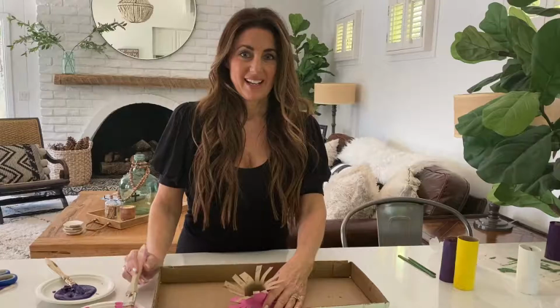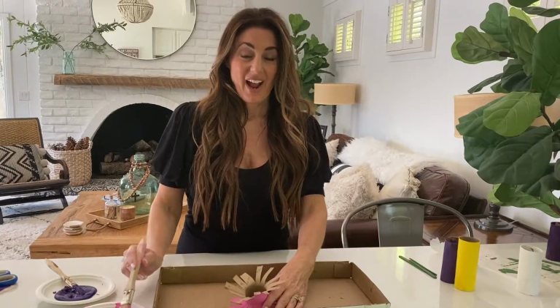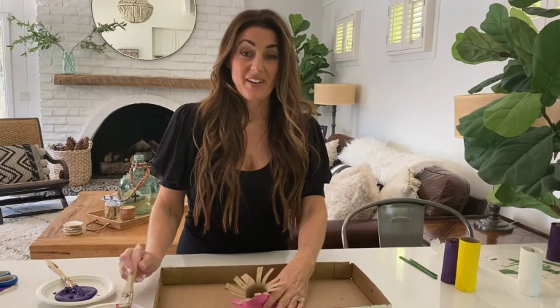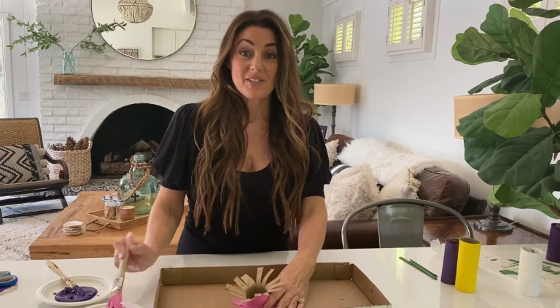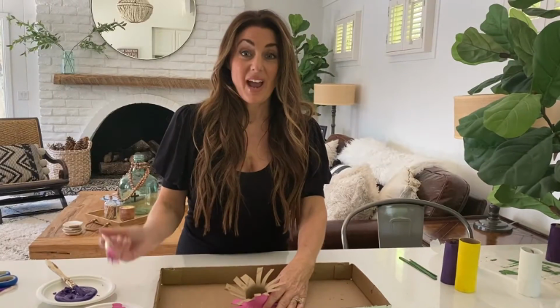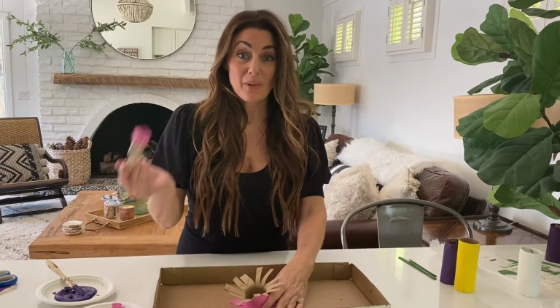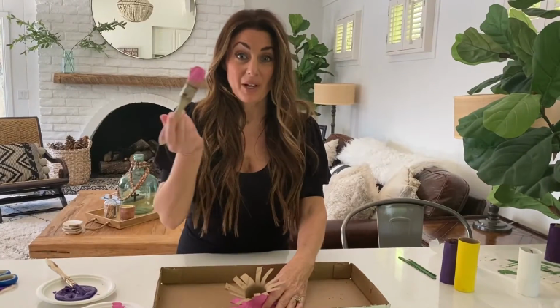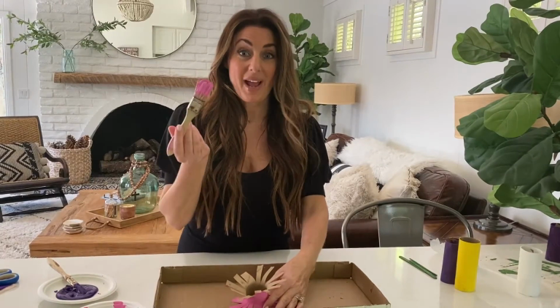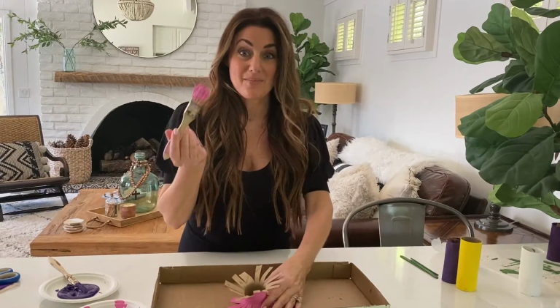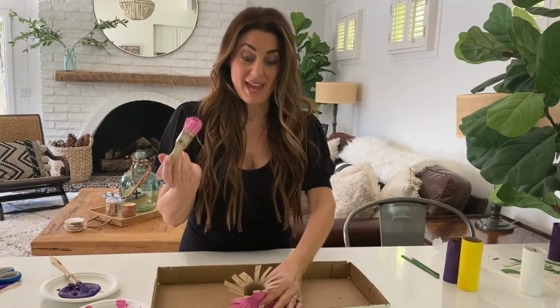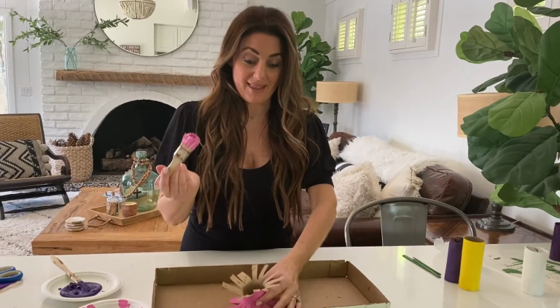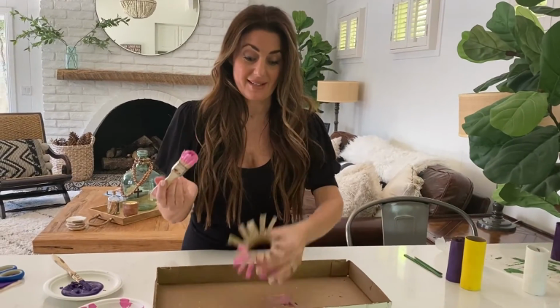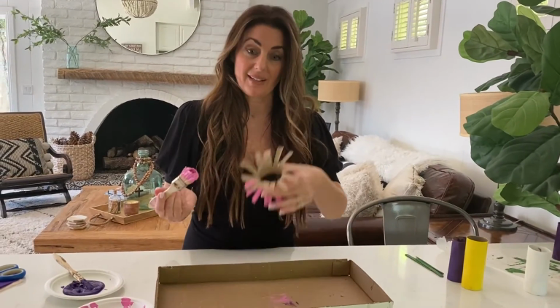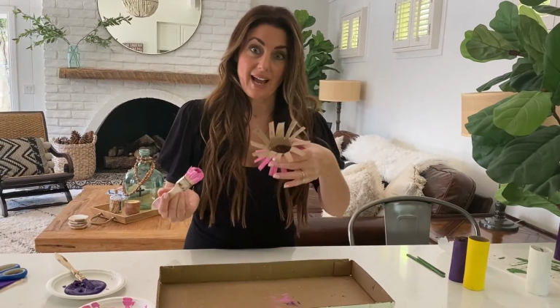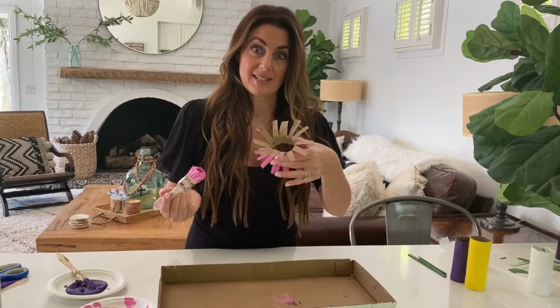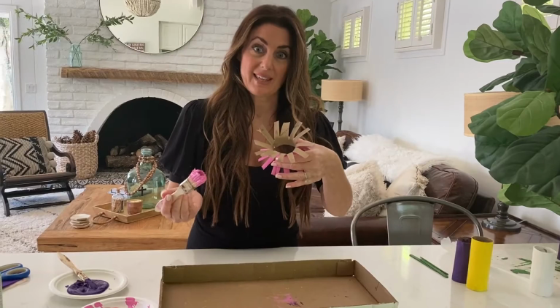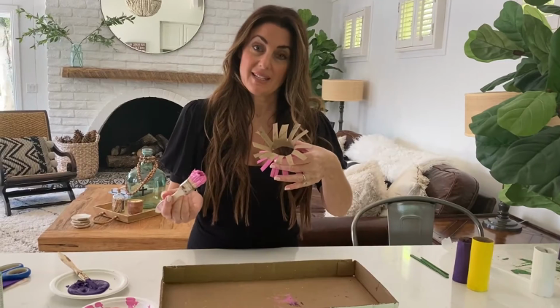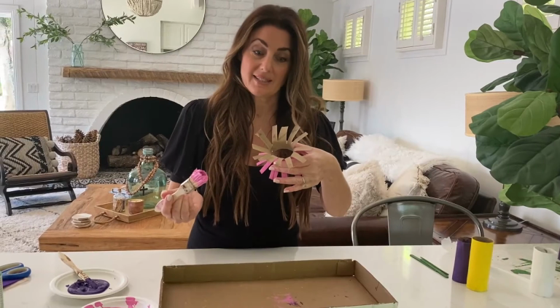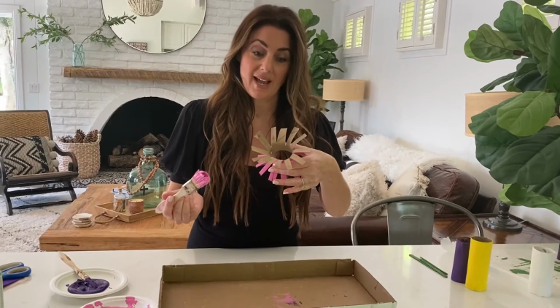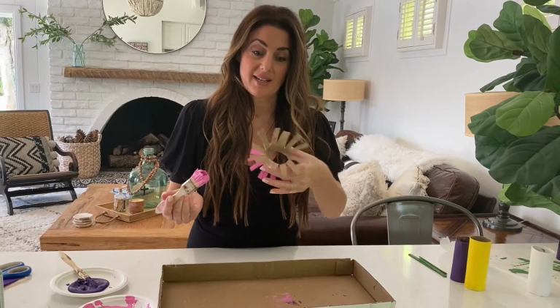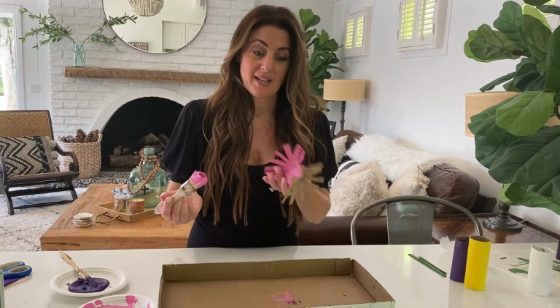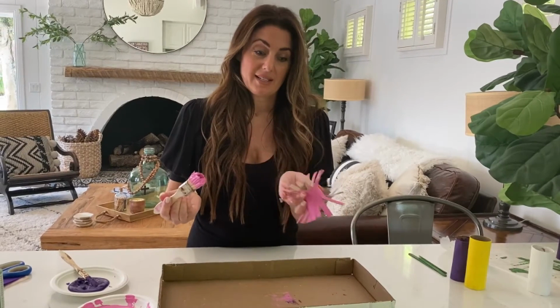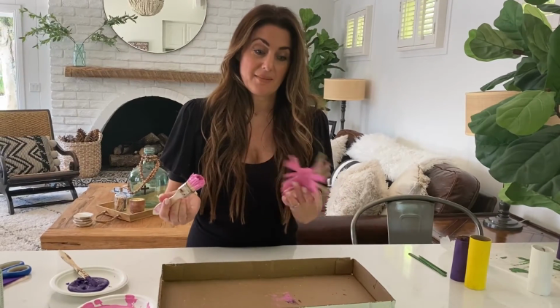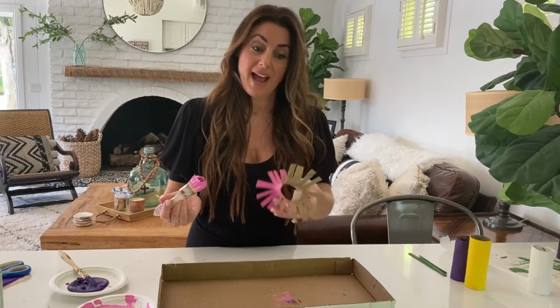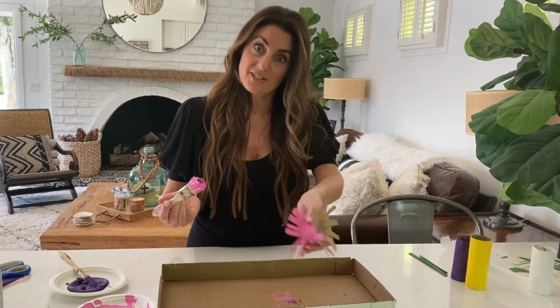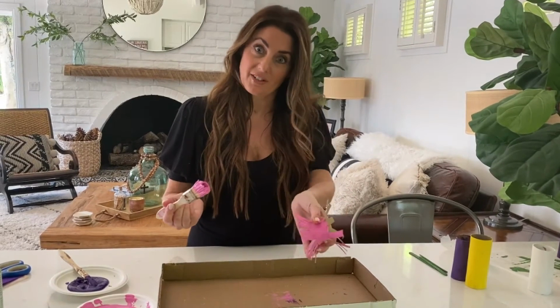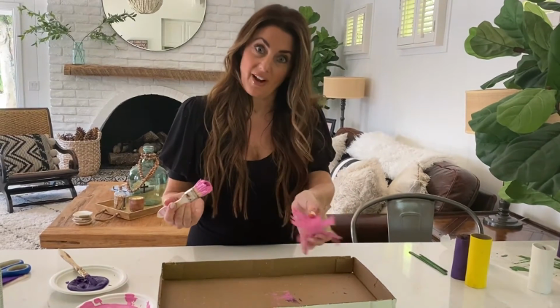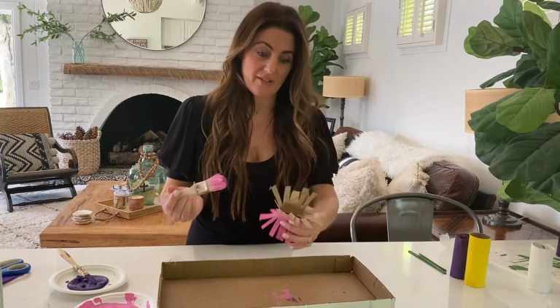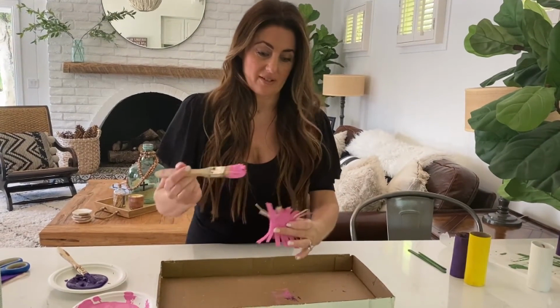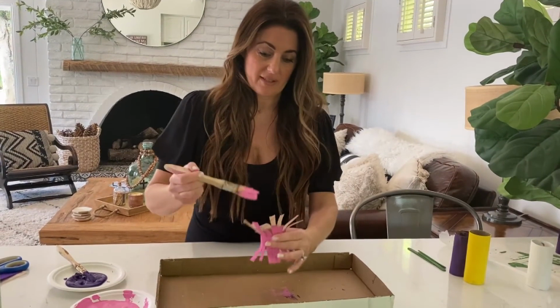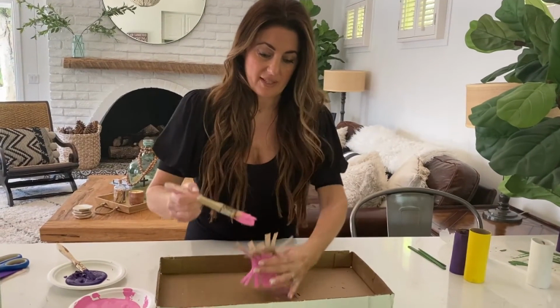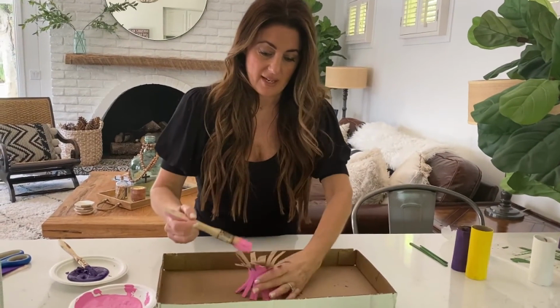Now we're going to go ahead and paint these little guys on the inside to match their outer sides.